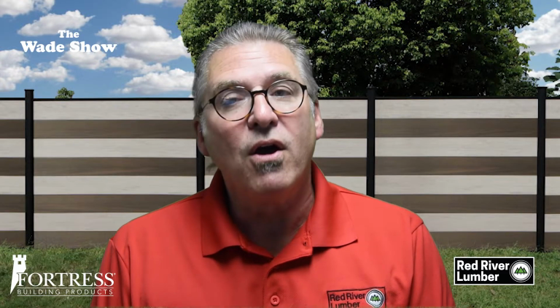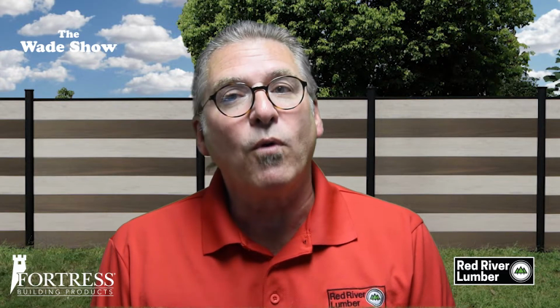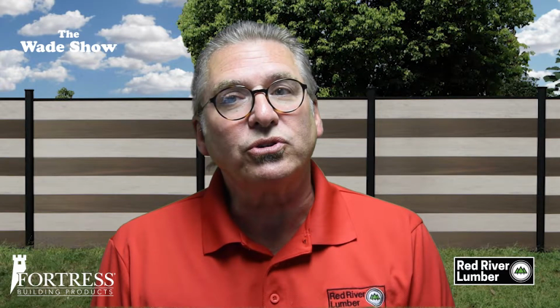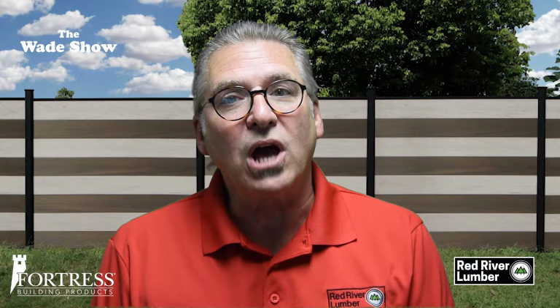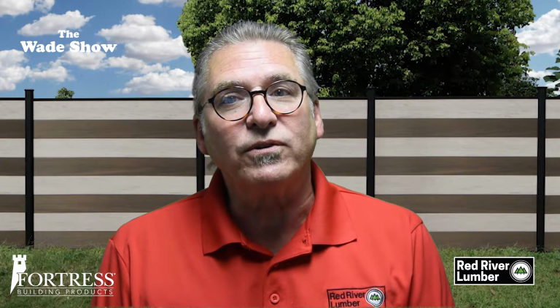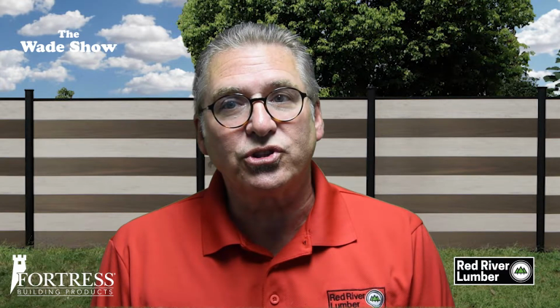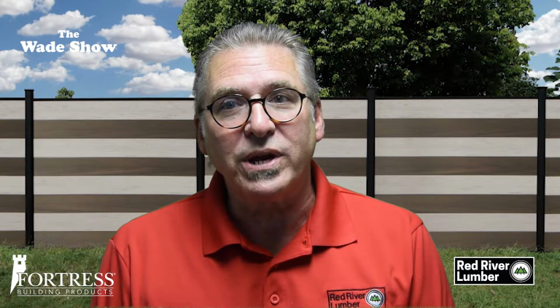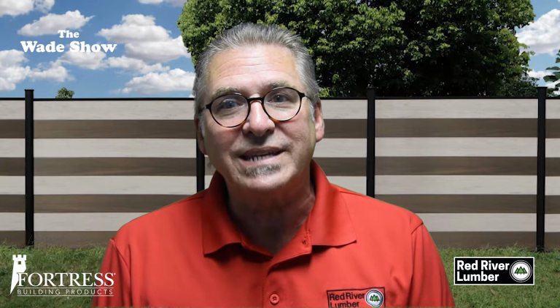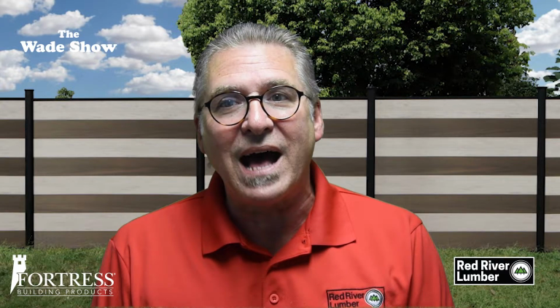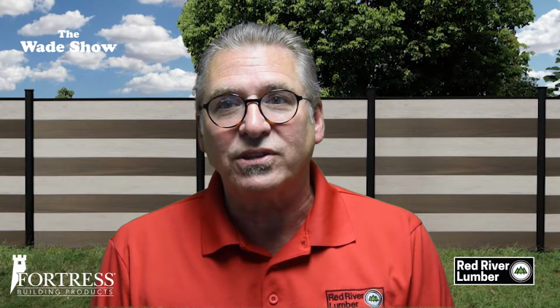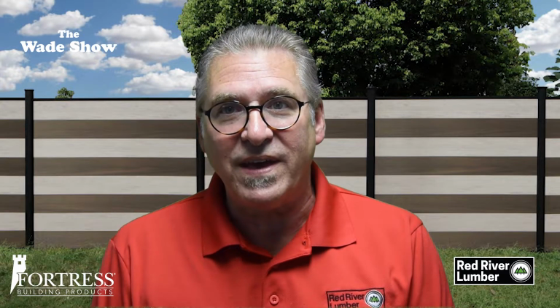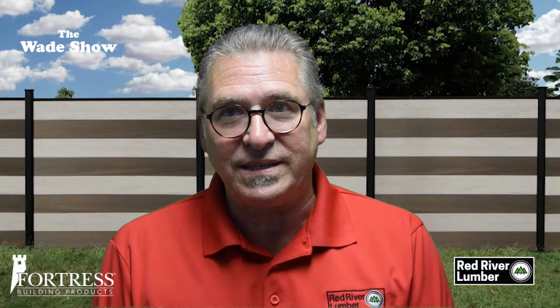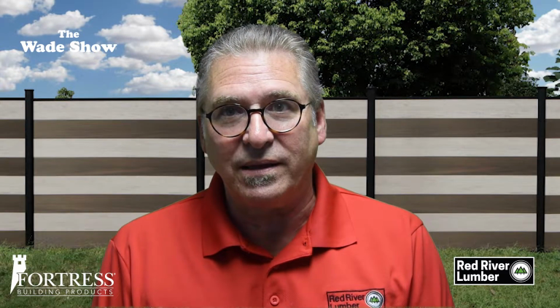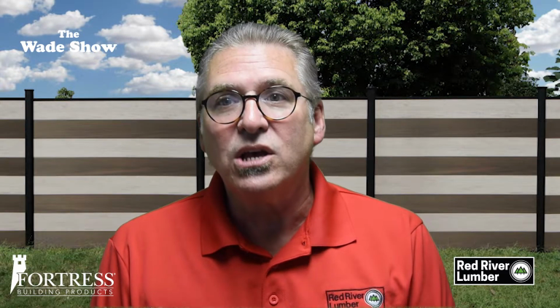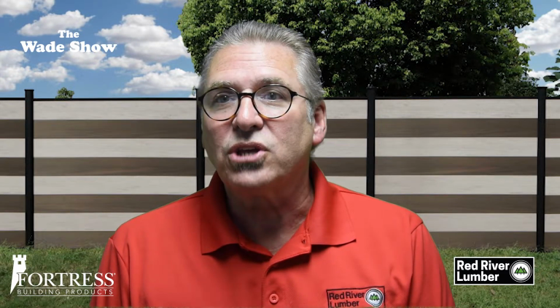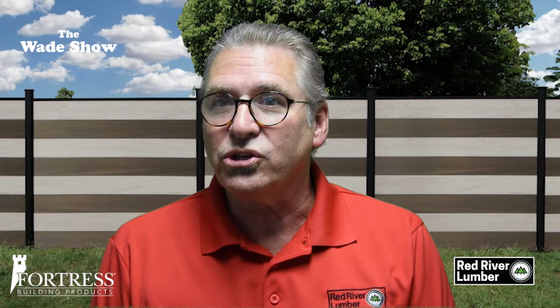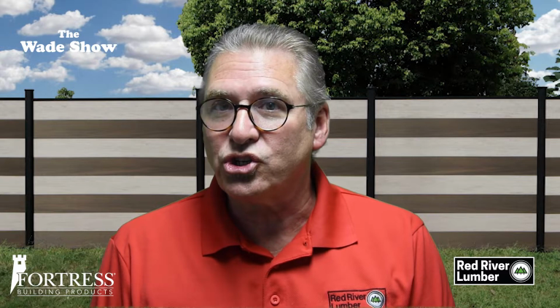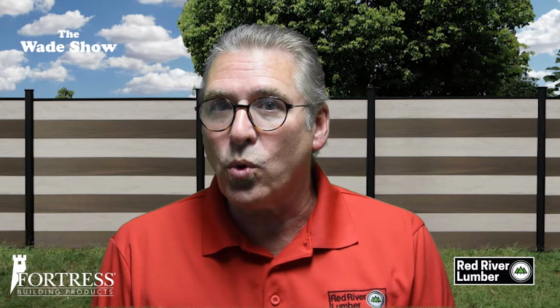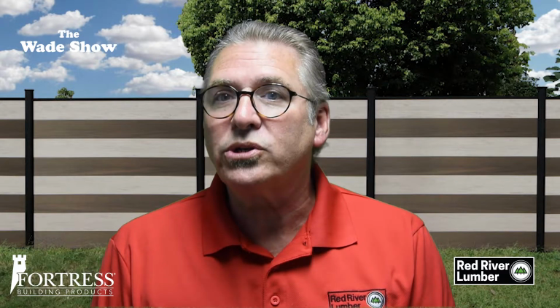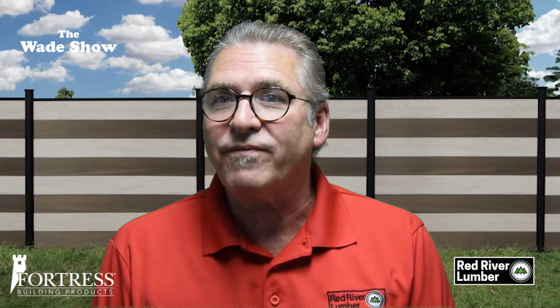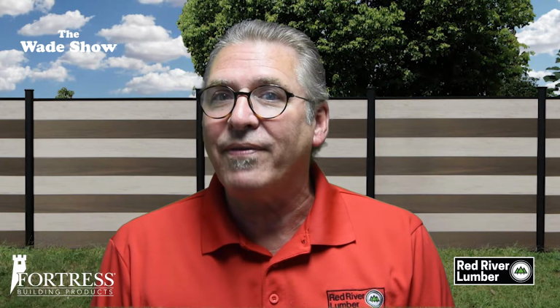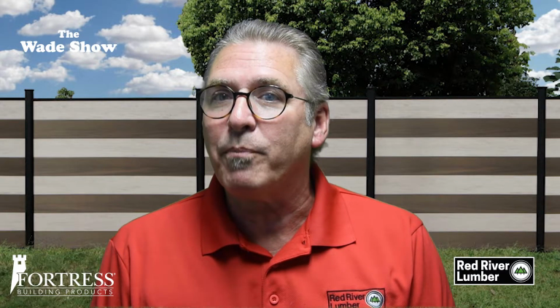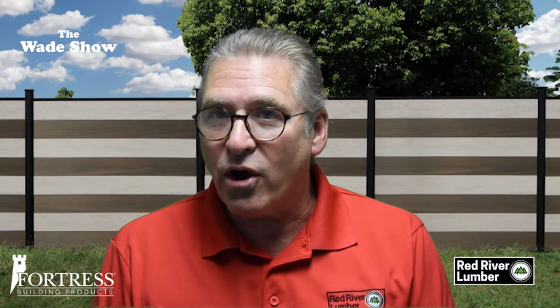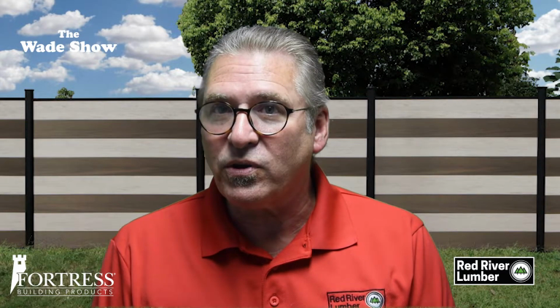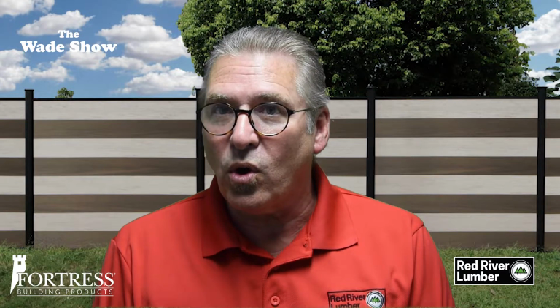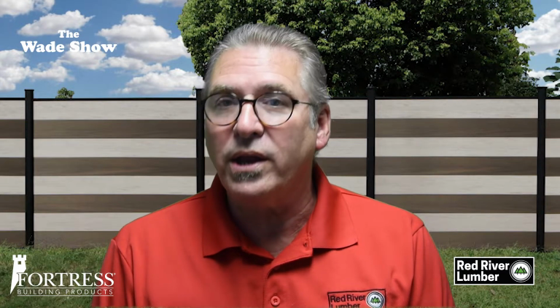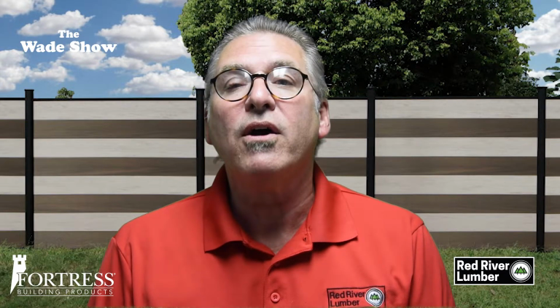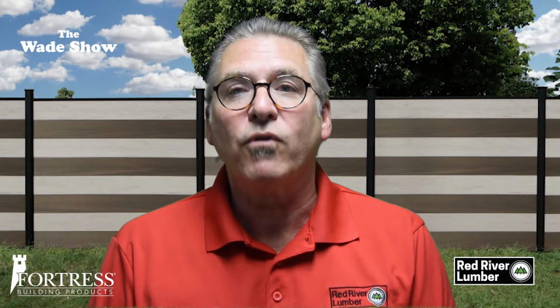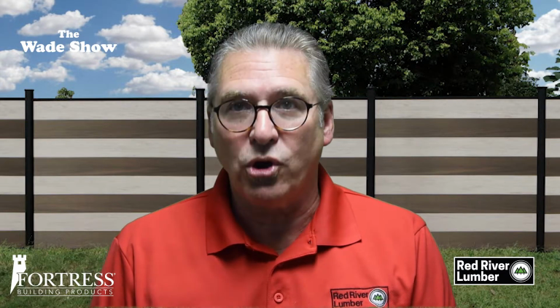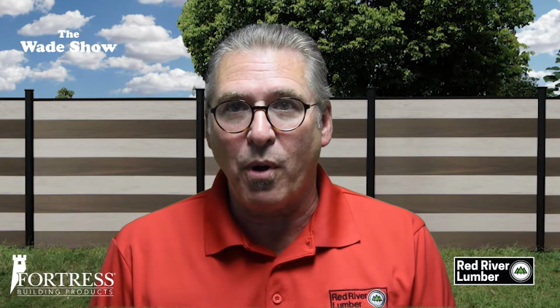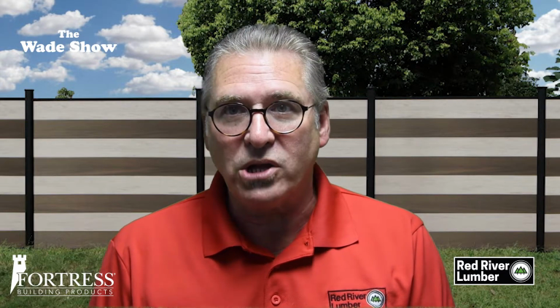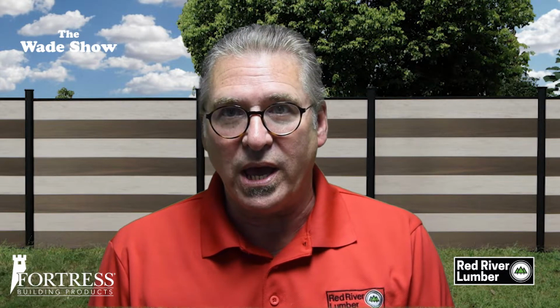Fortress offers three styles of fencing, so you're sure to find the perfect one for your project.